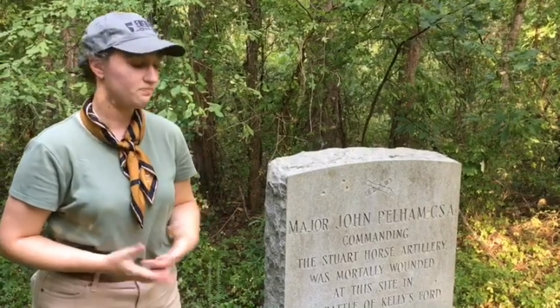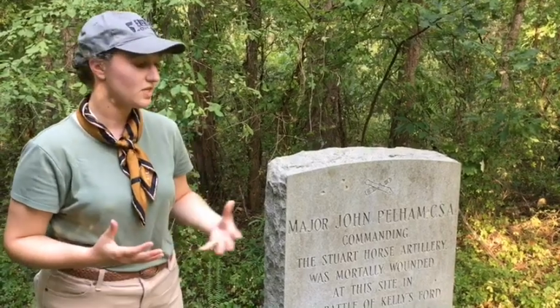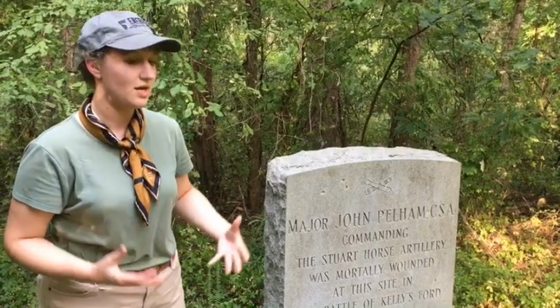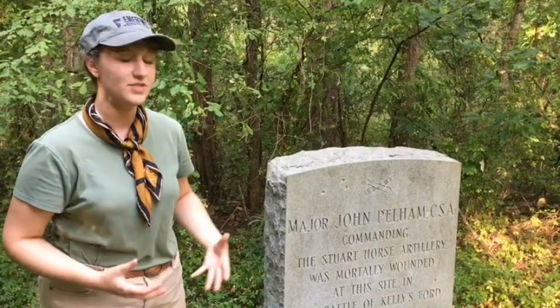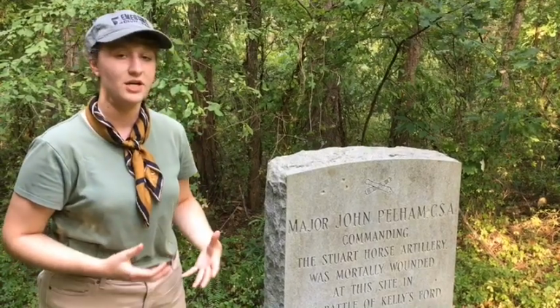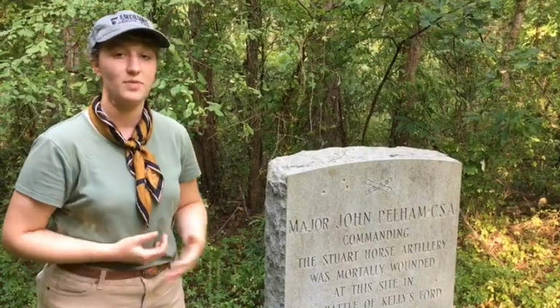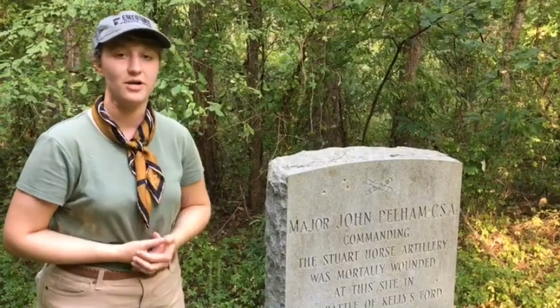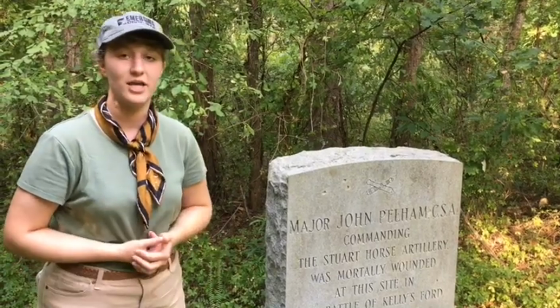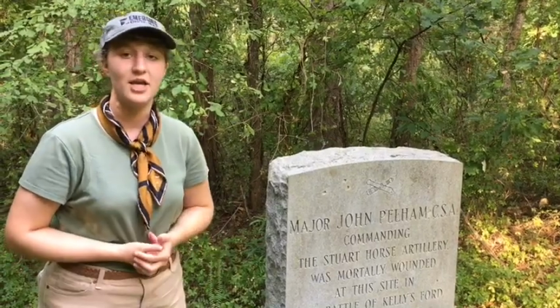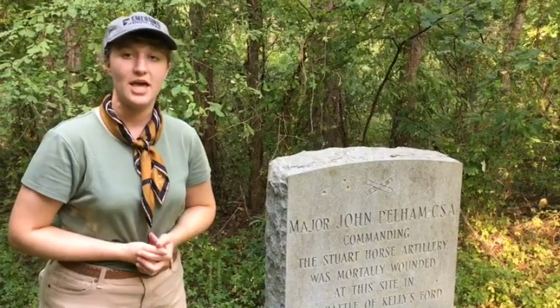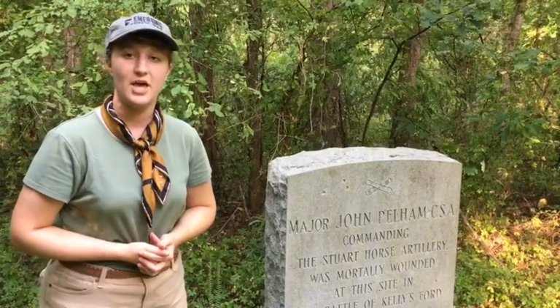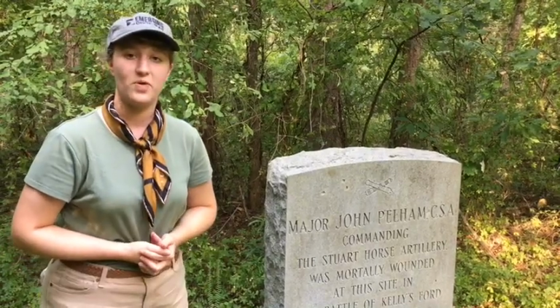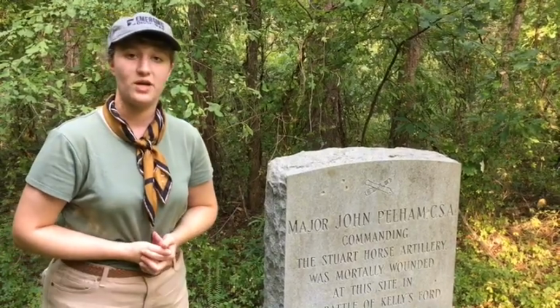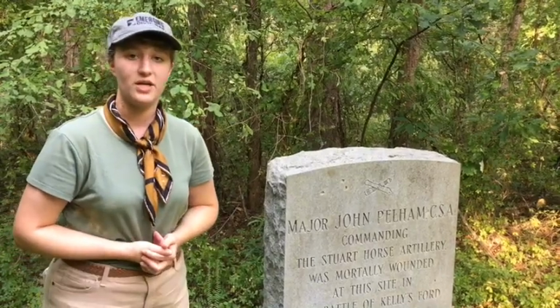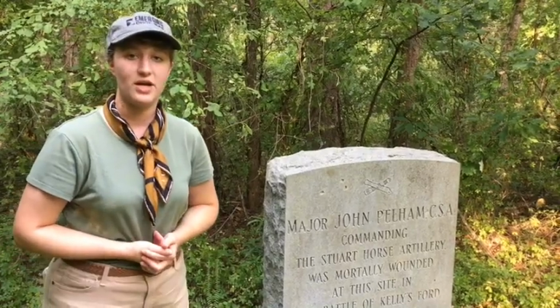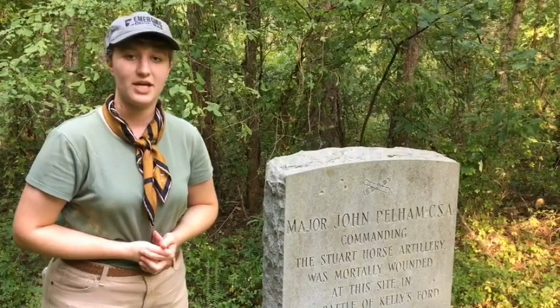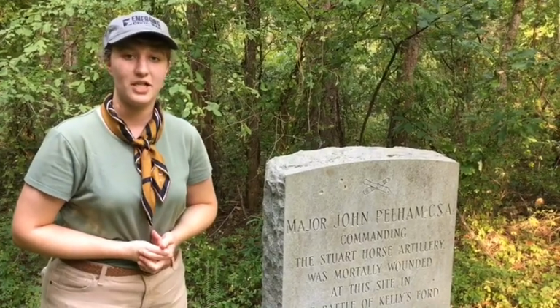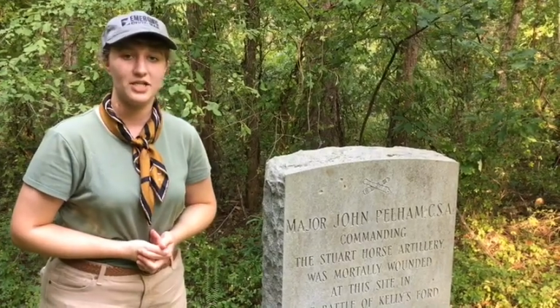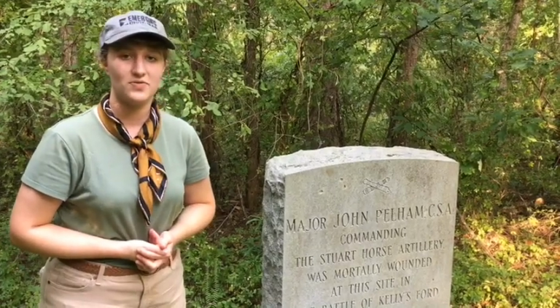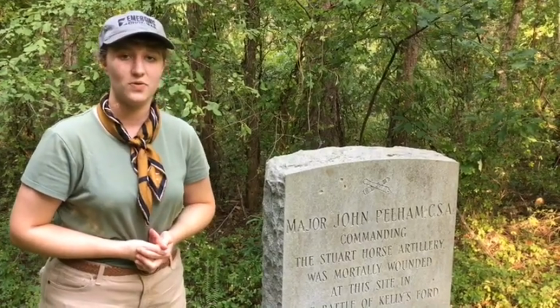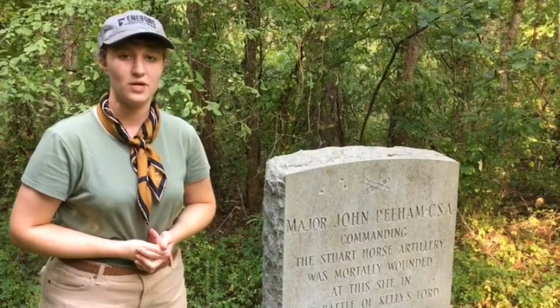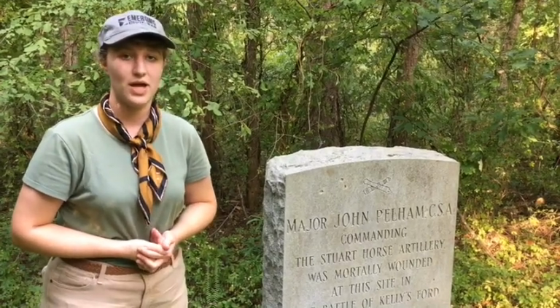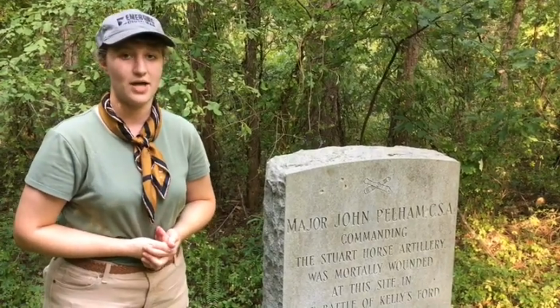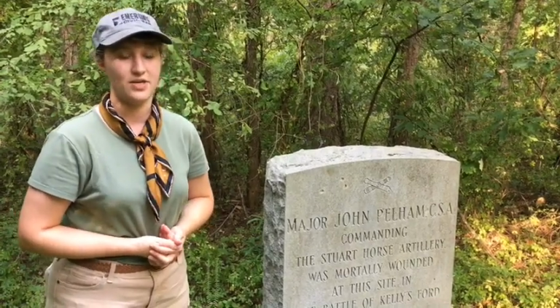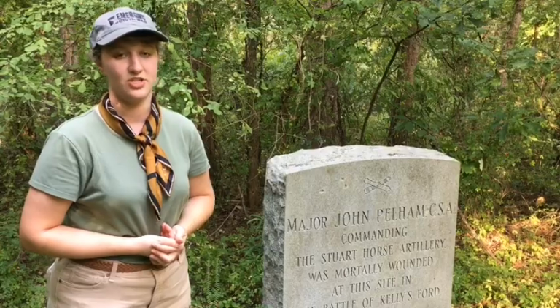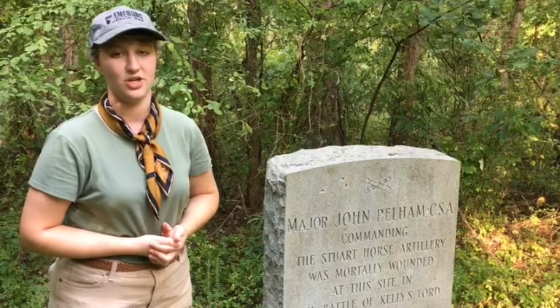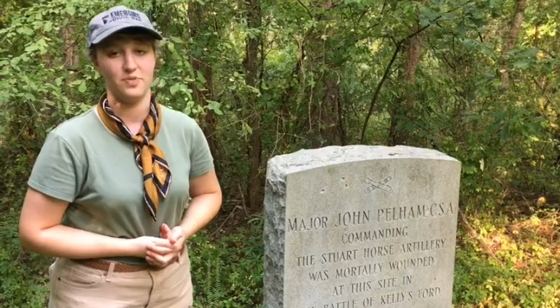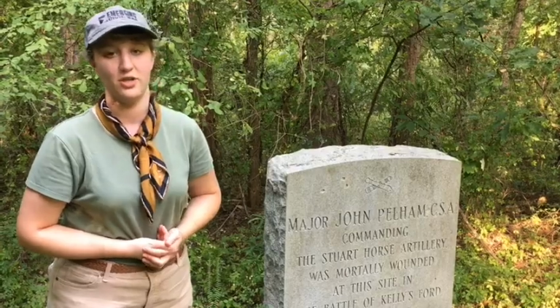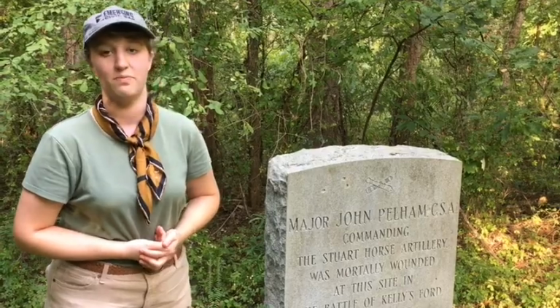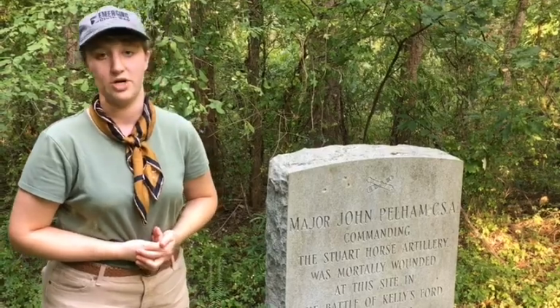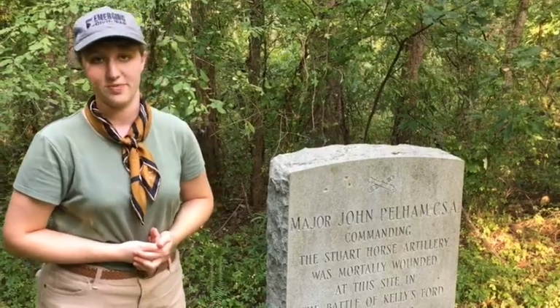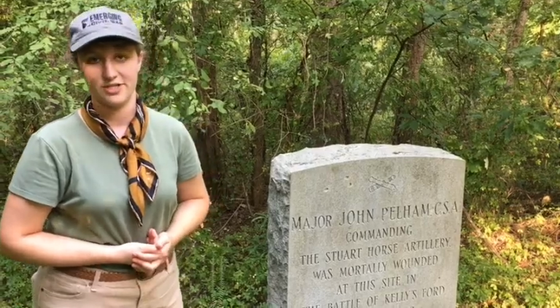I'm Sarah Byardley and we are here at Kelly's Ford at the John Pelham Monument.